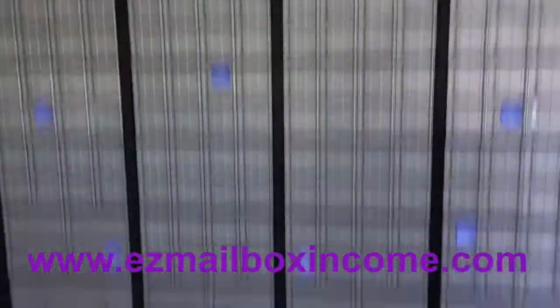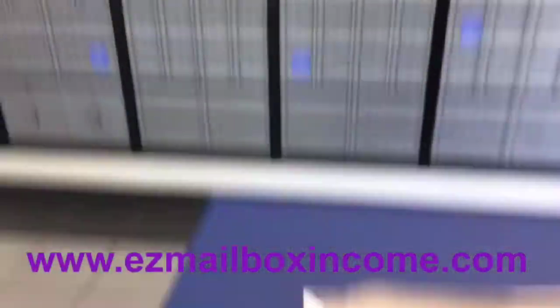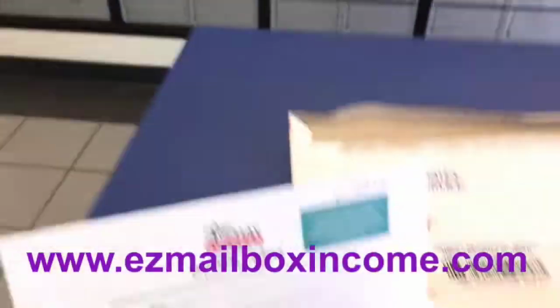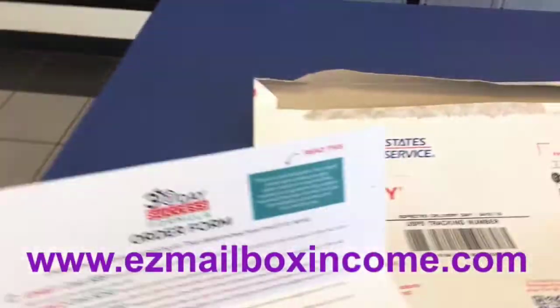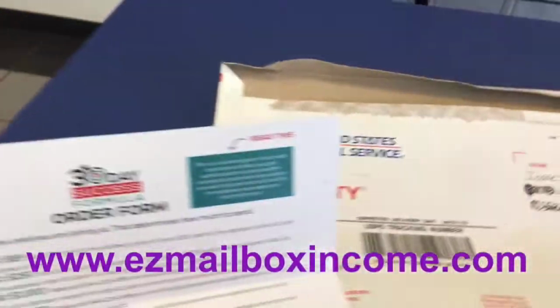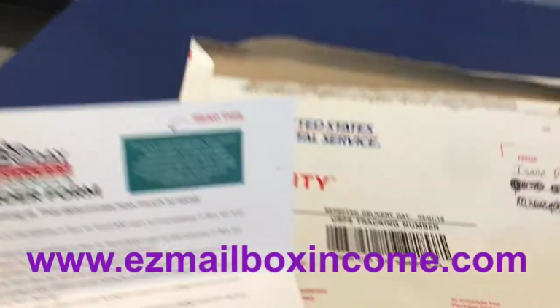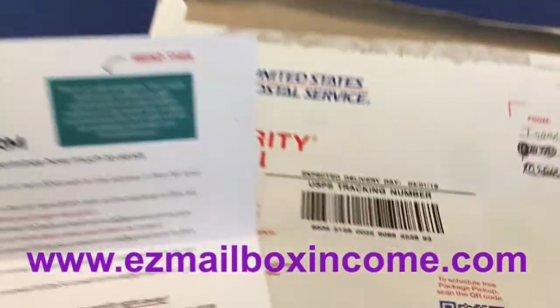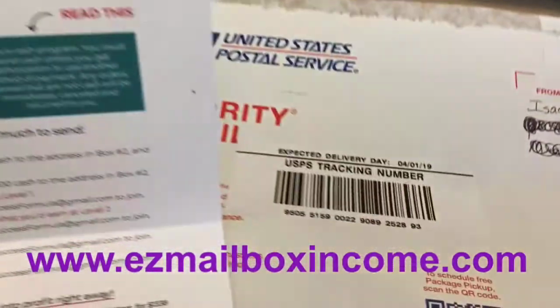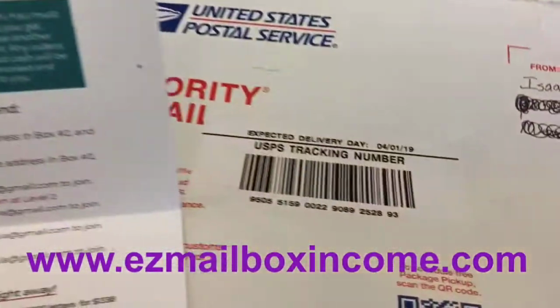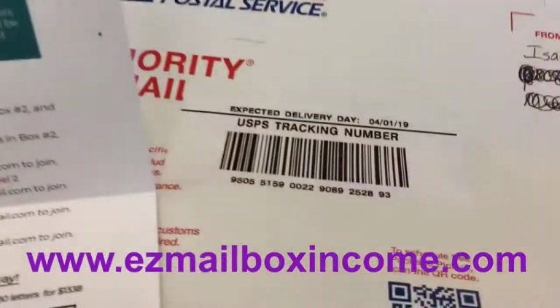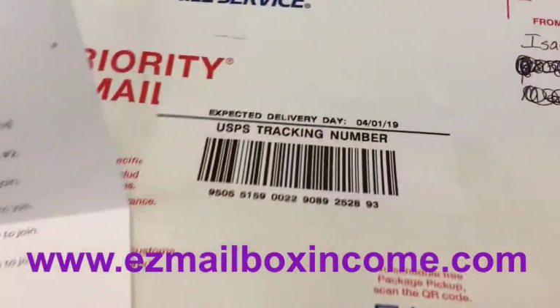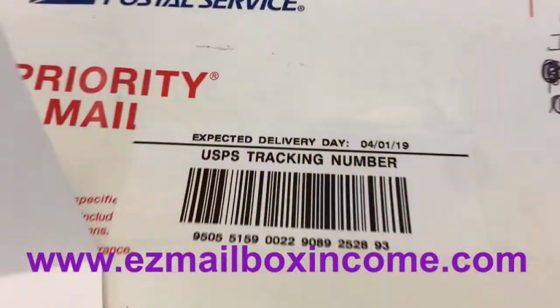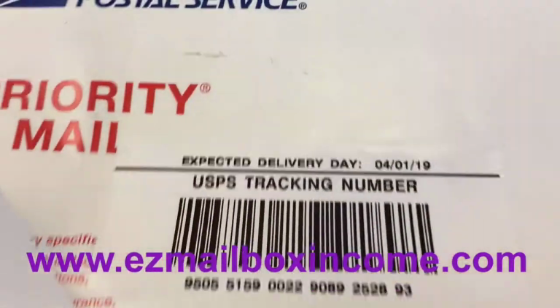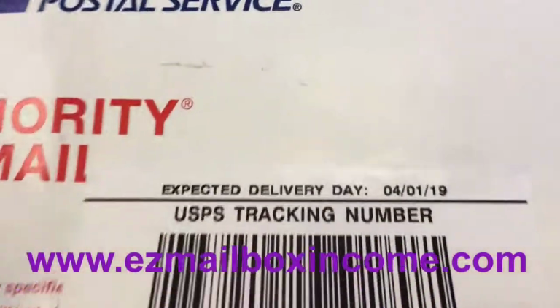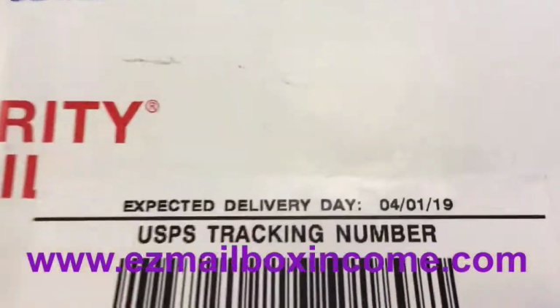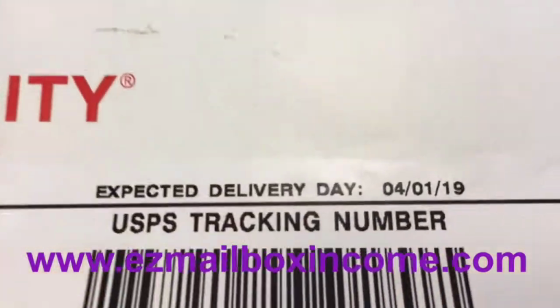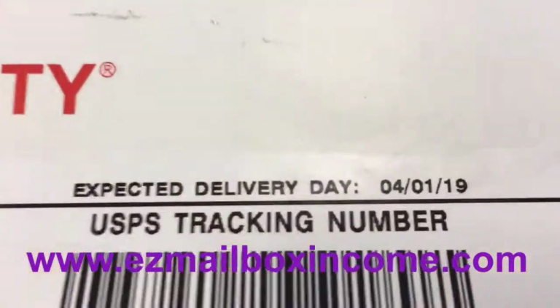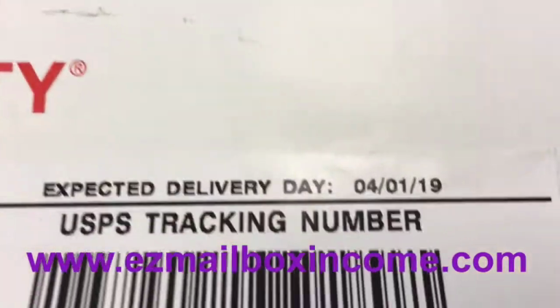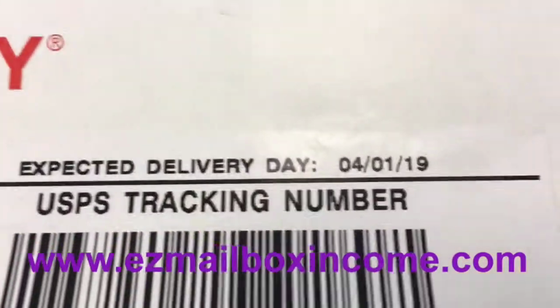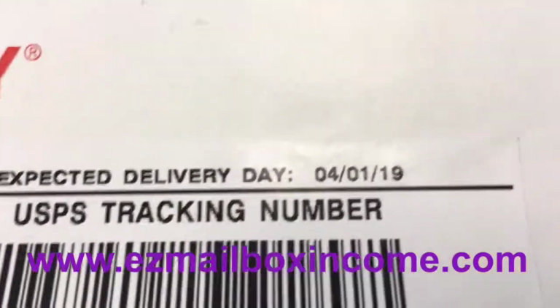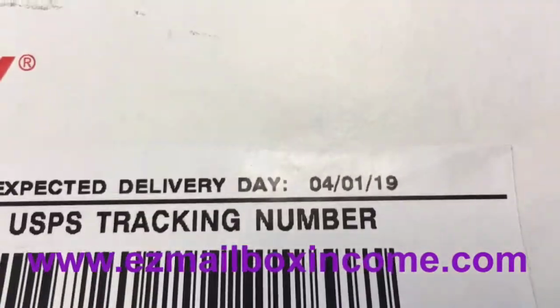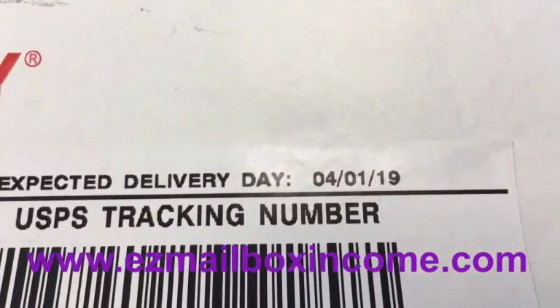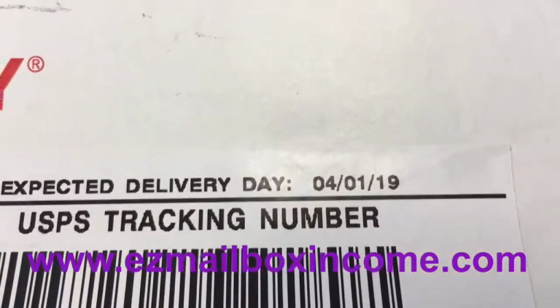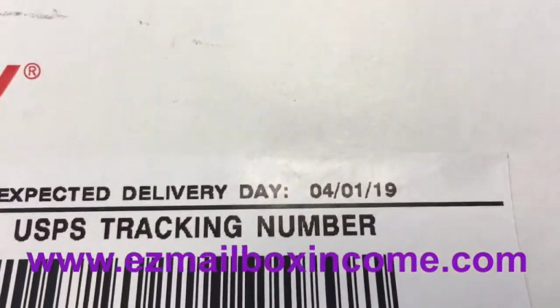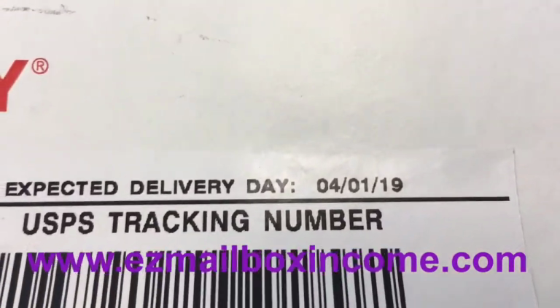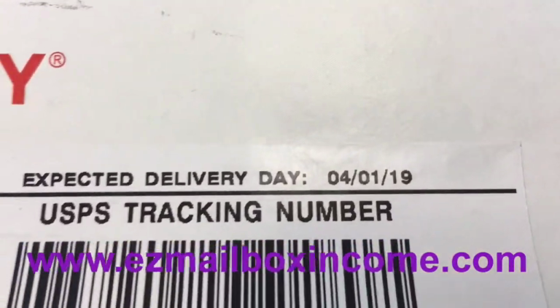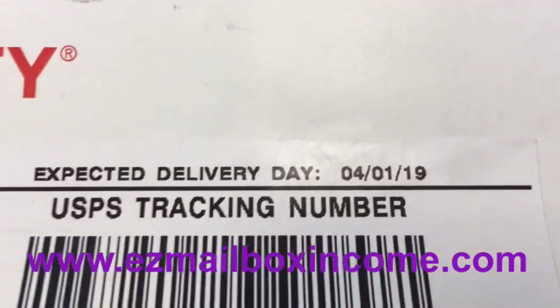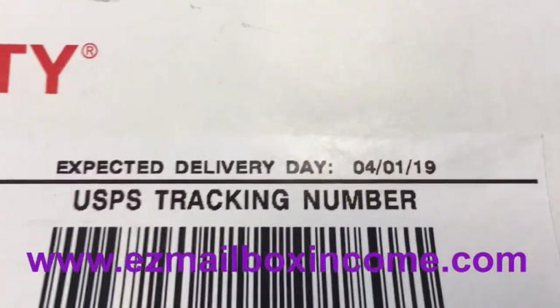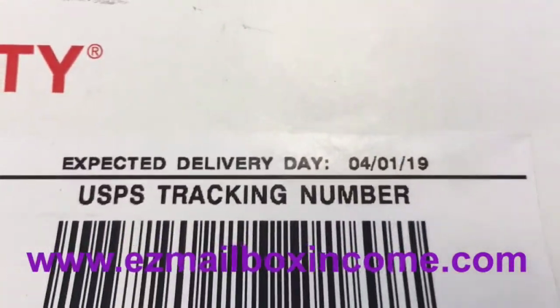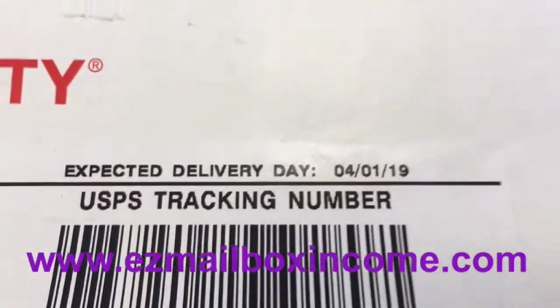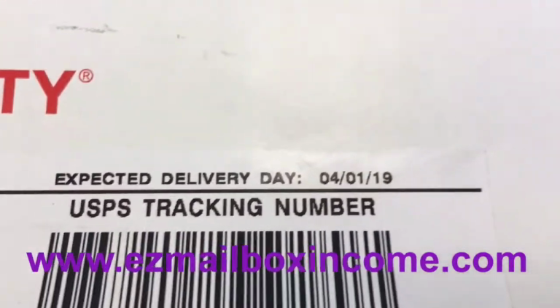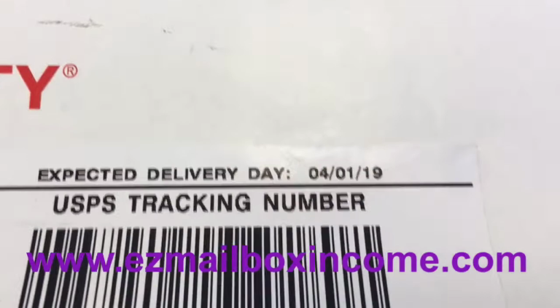Real quick, just want to show you guys. I'm here at the post office. You can see right here — today is April 1st, April Fool's.